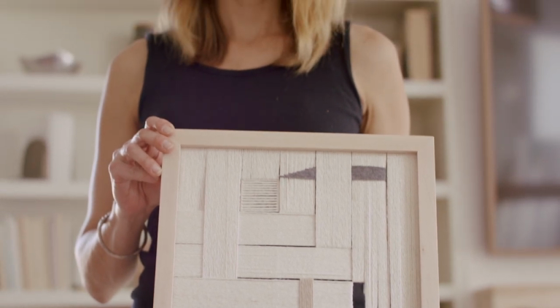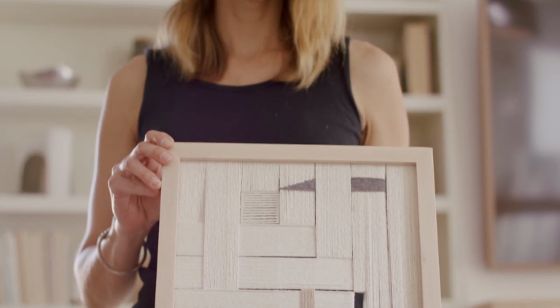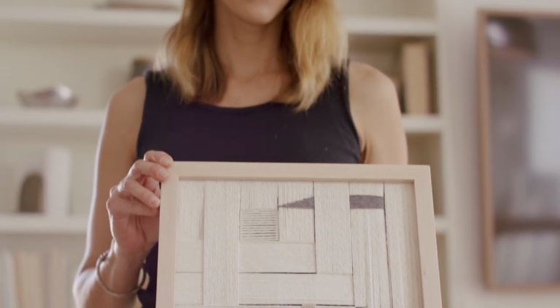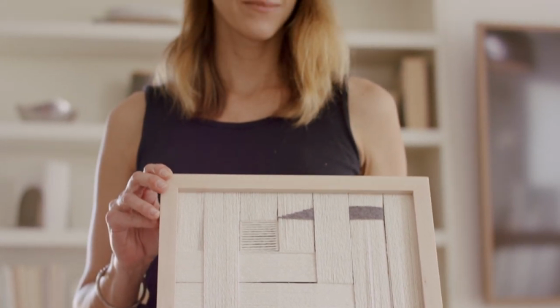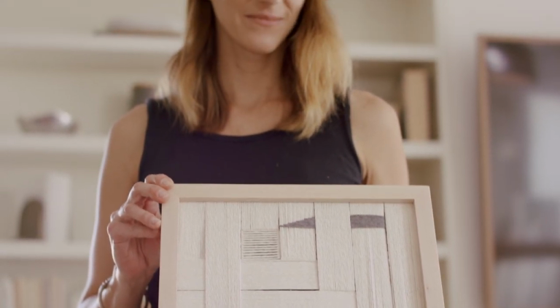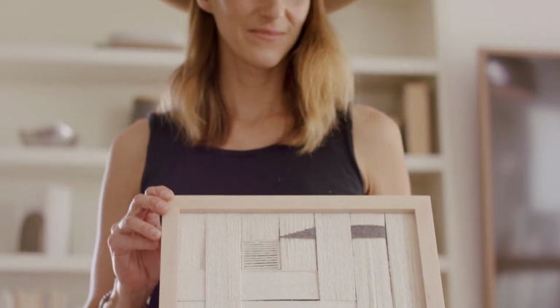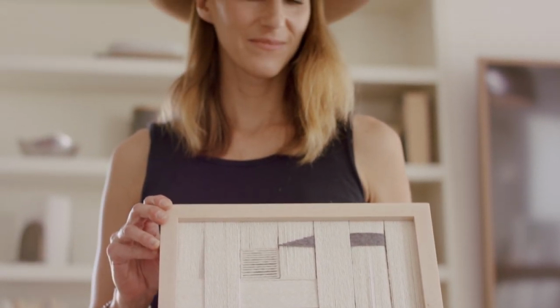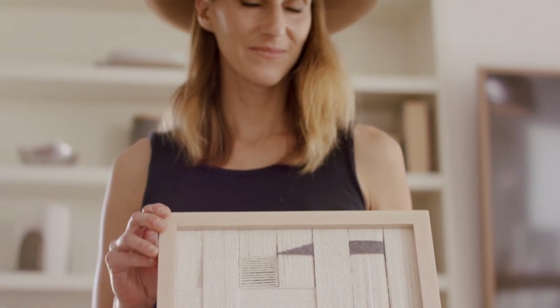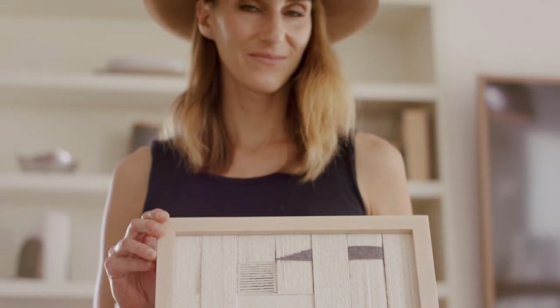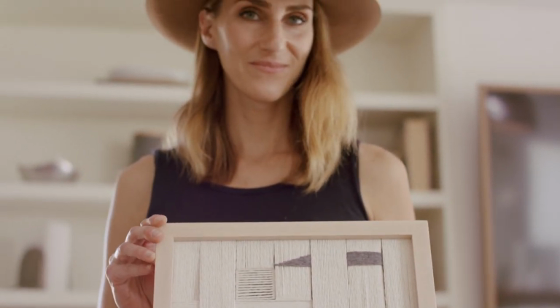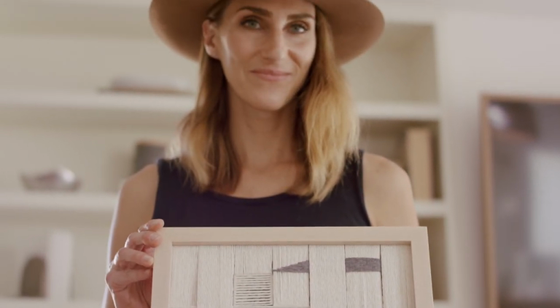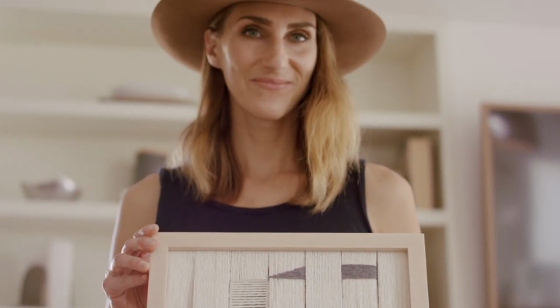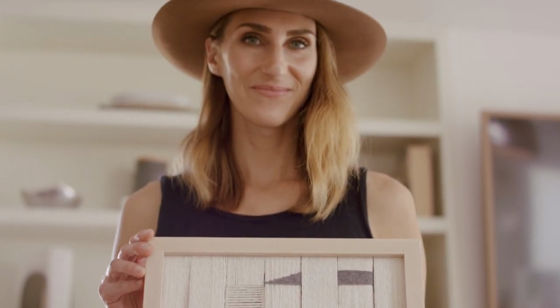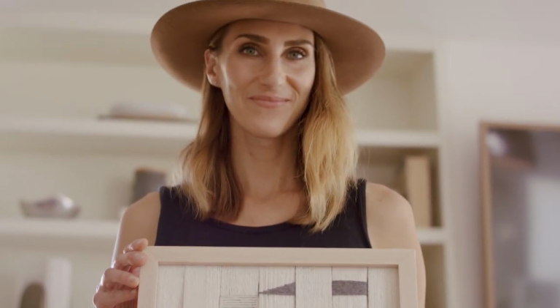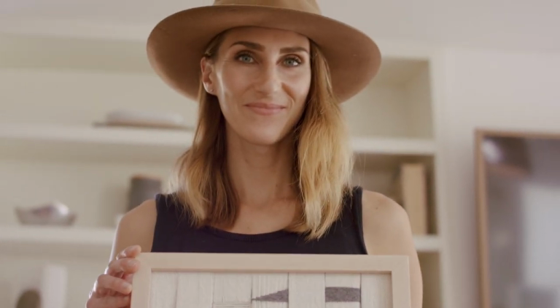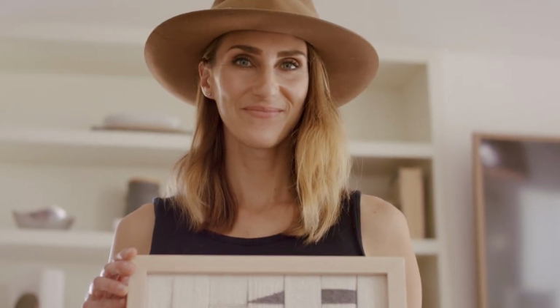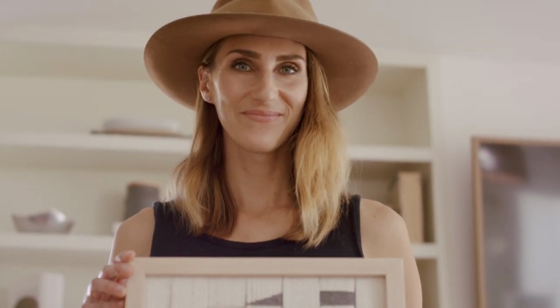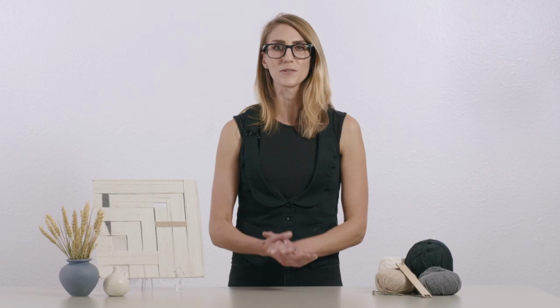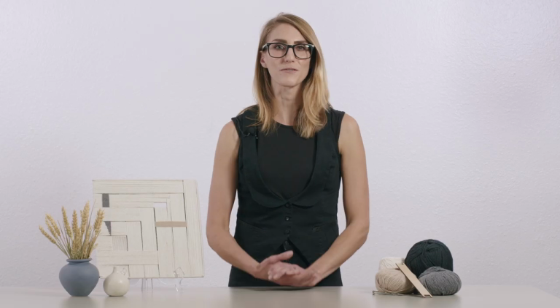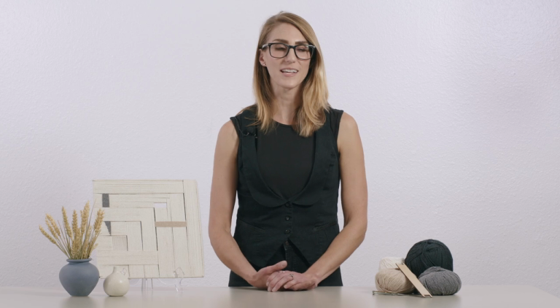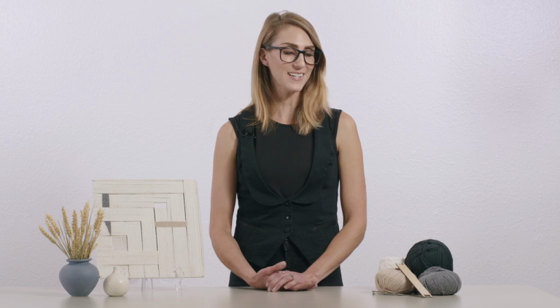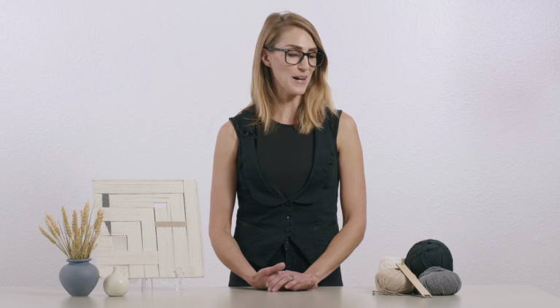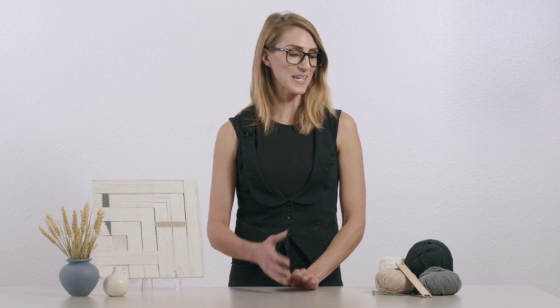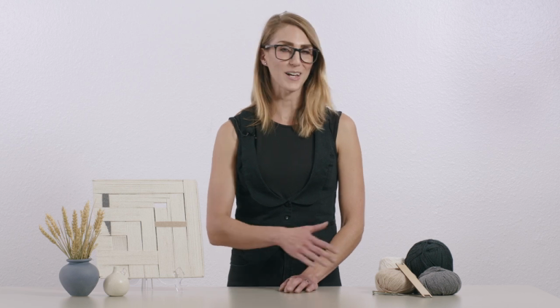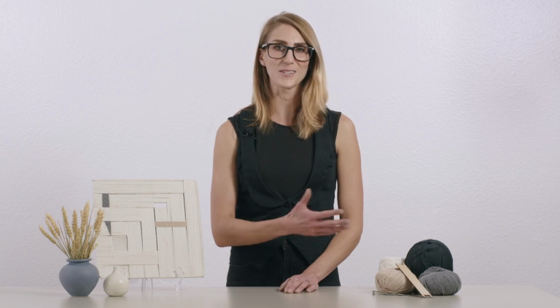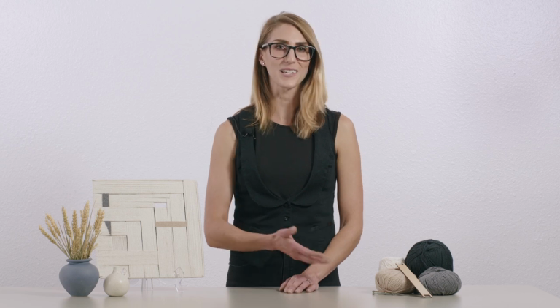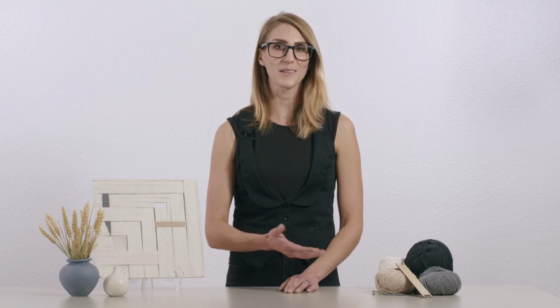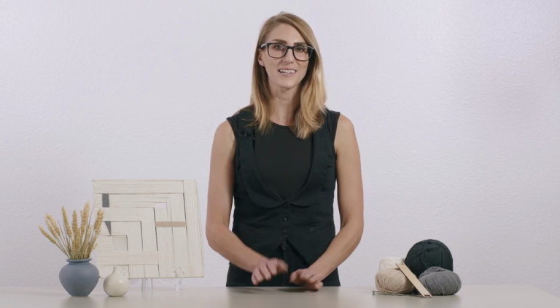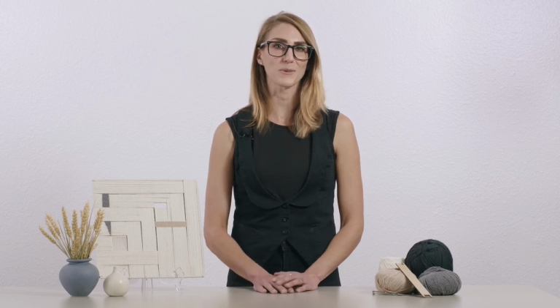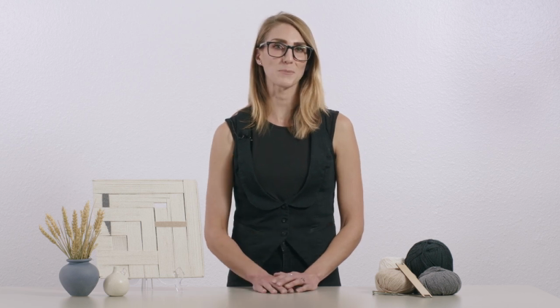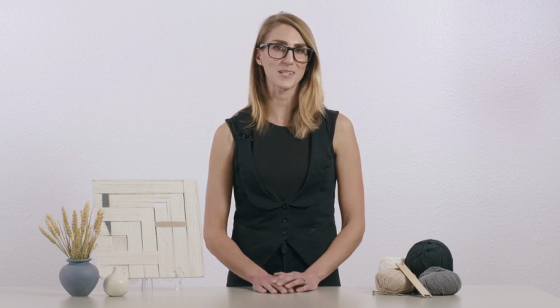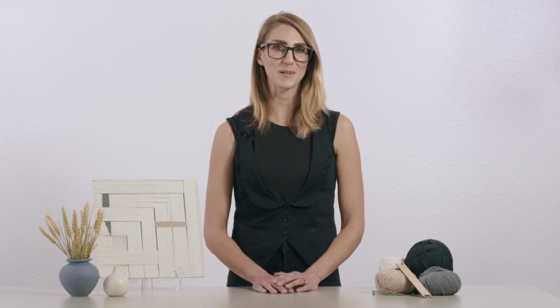By the end of this workshop you'll have a custom piece that you can embellish your home with or give to a friend, in colors that you like and really speak to you.